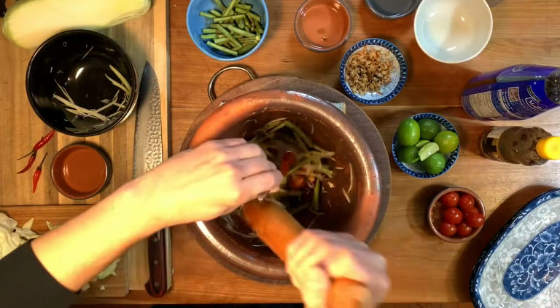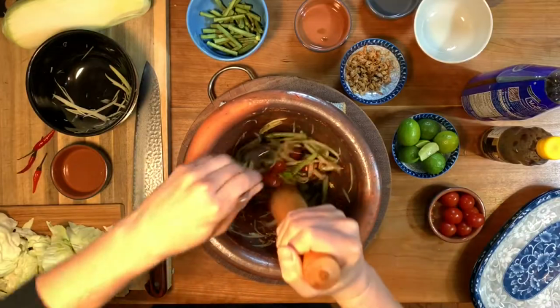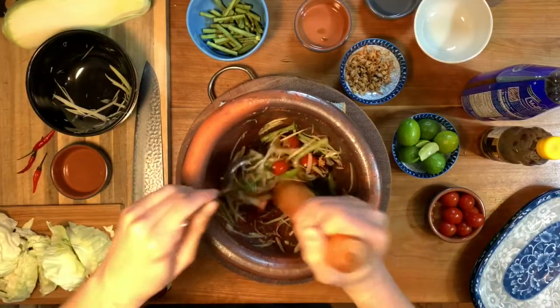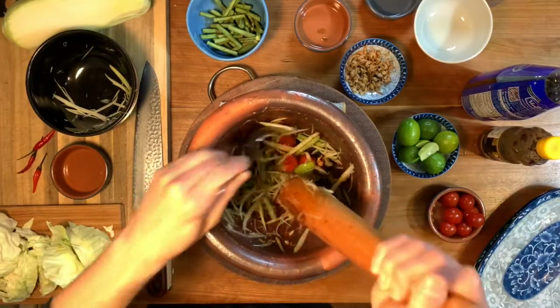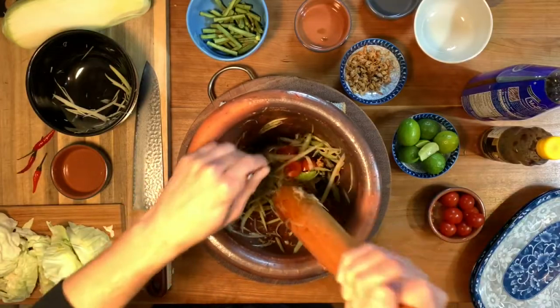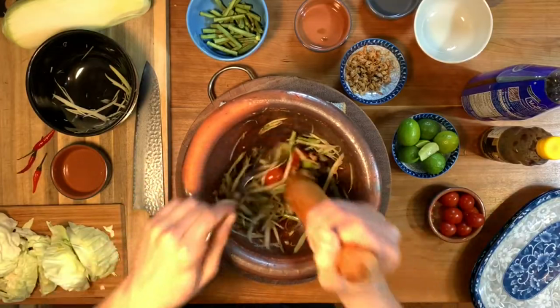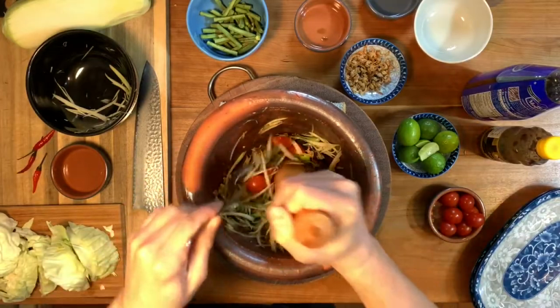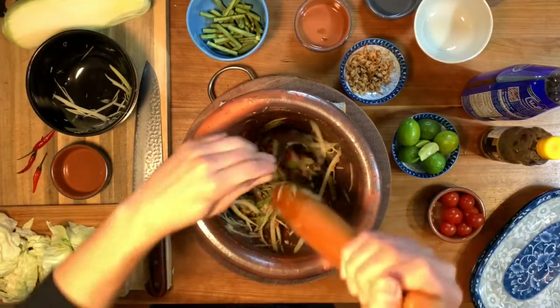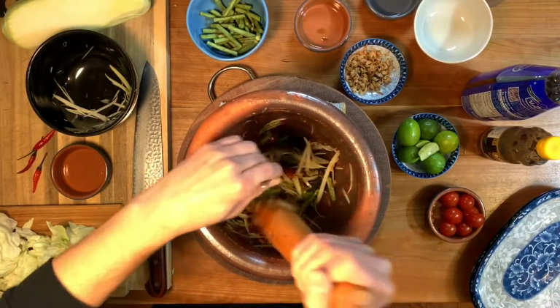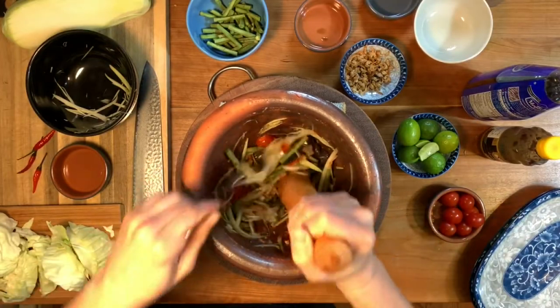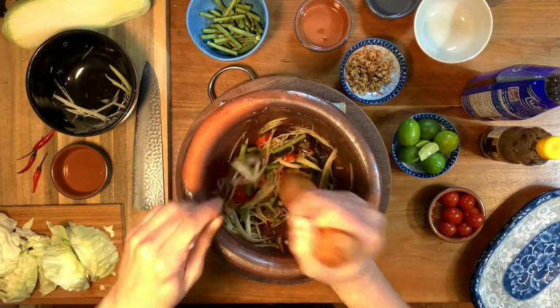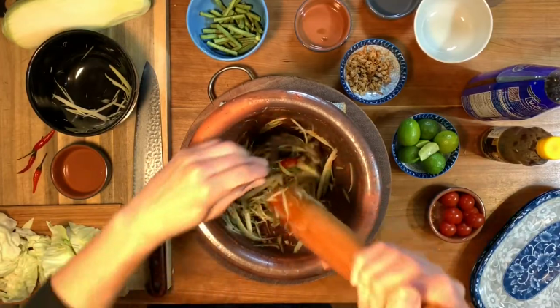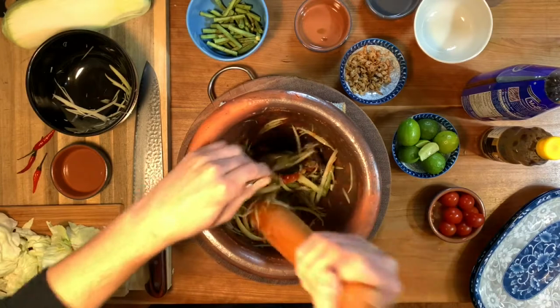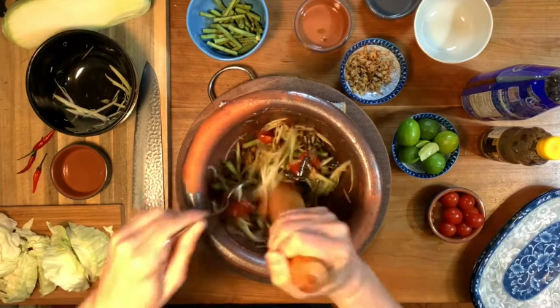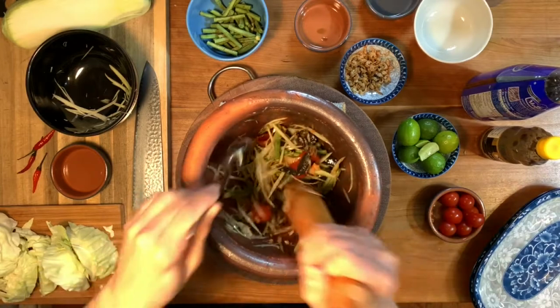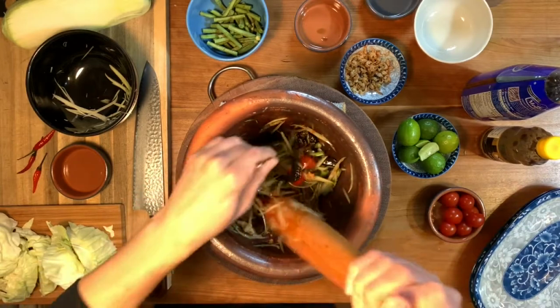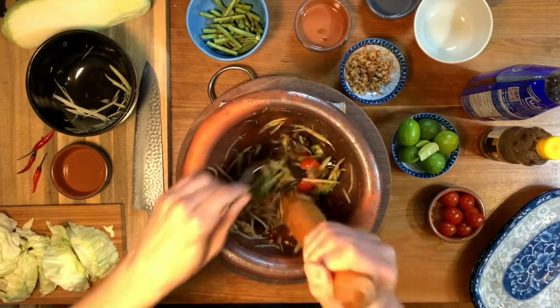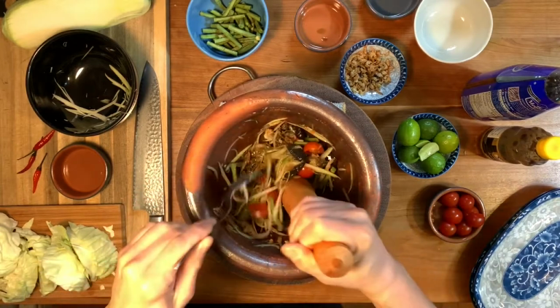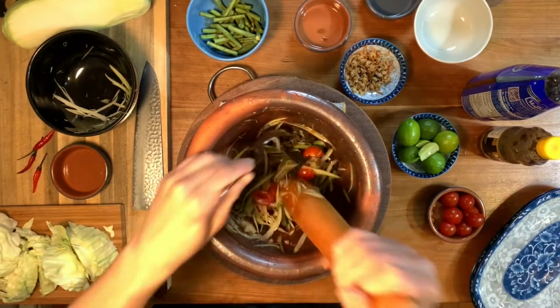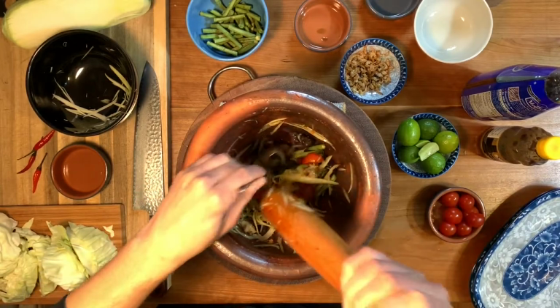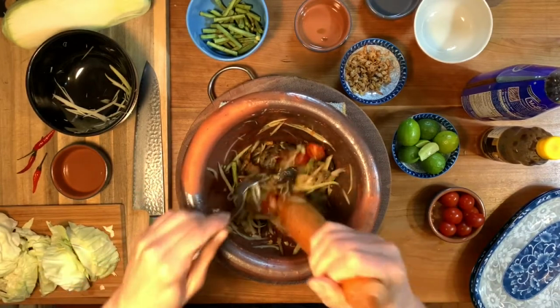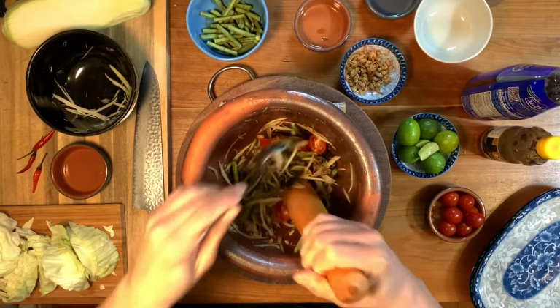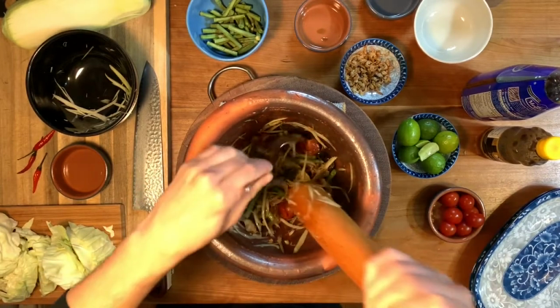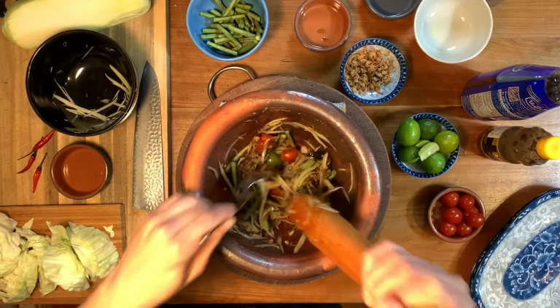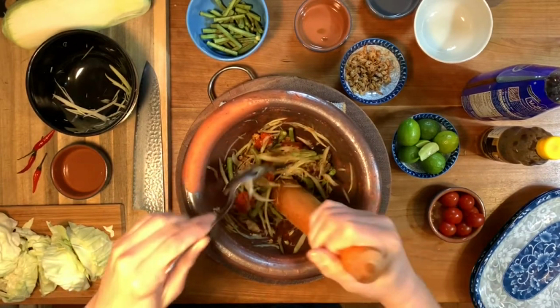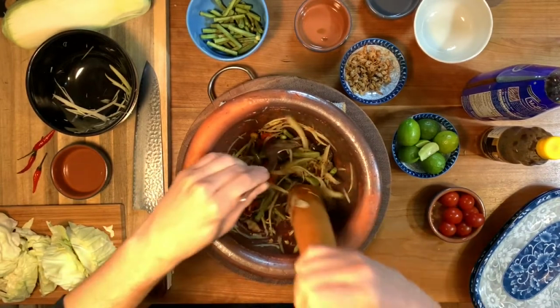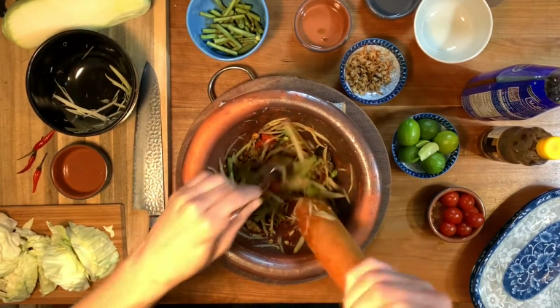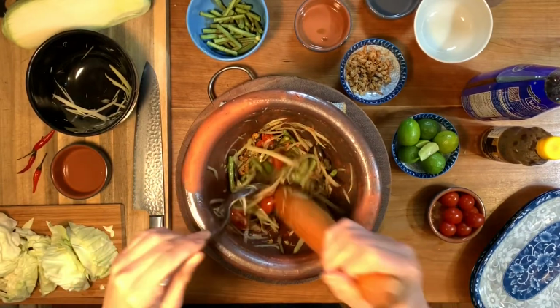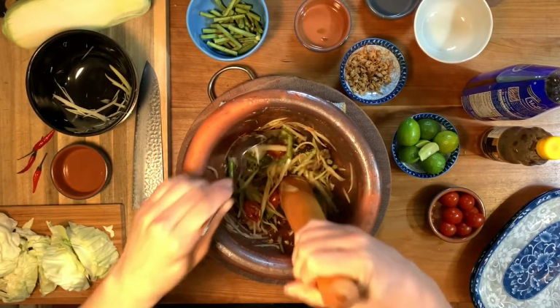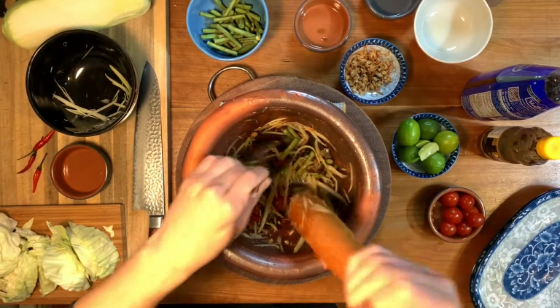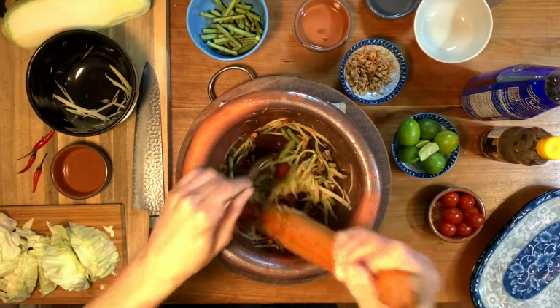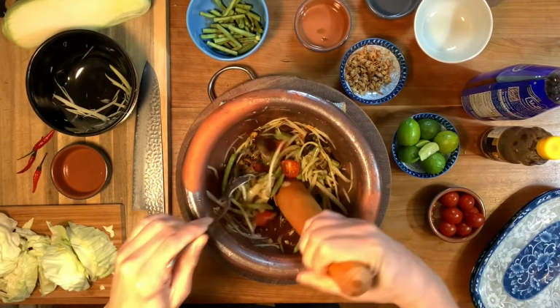Hey guys, this is Ross. Today I'm going to be showing you how to make a northern Thai style papaya salad.